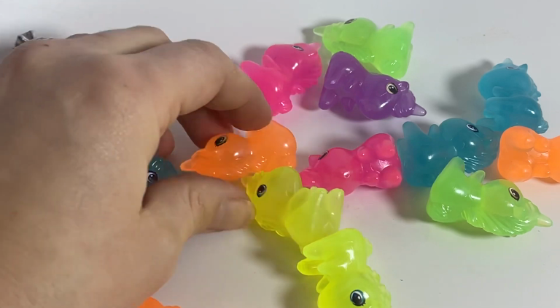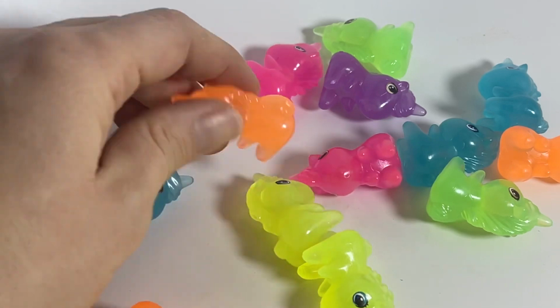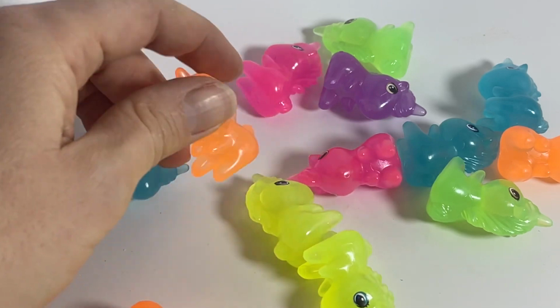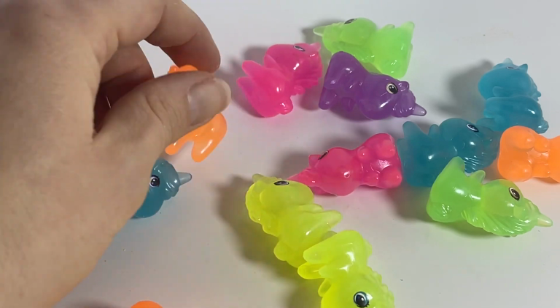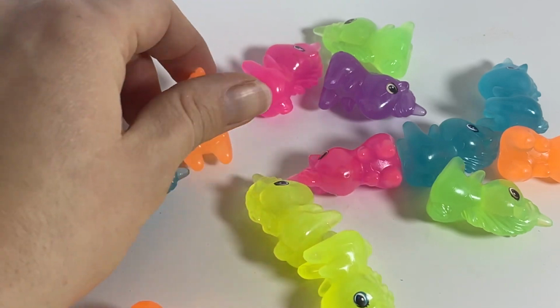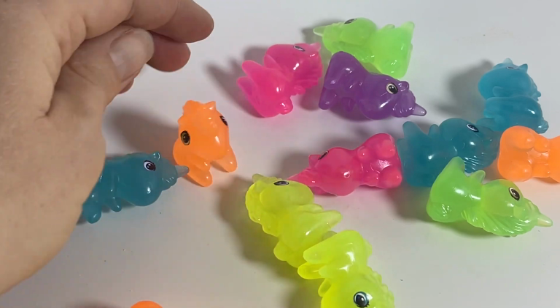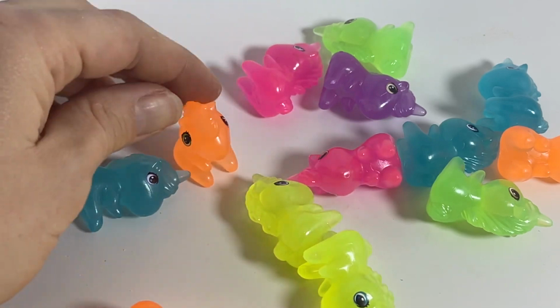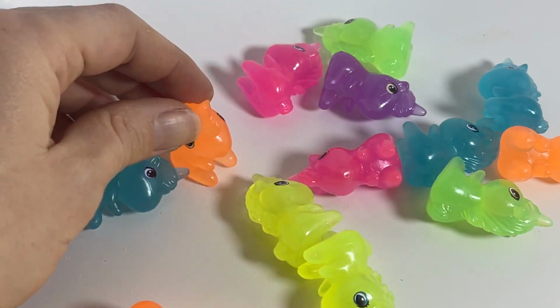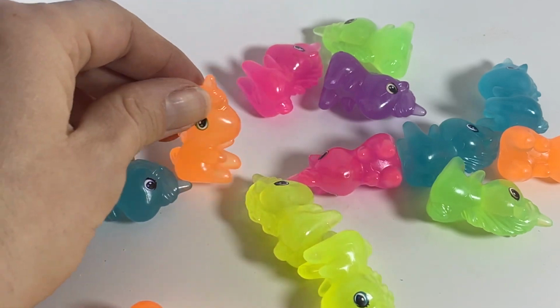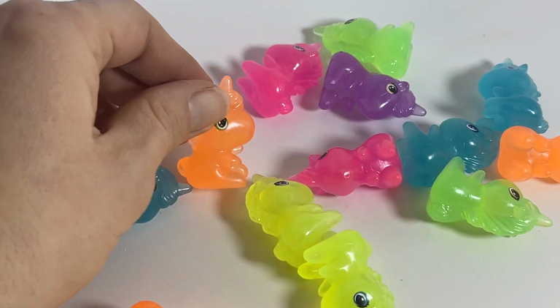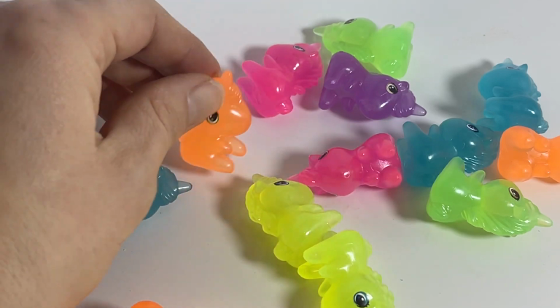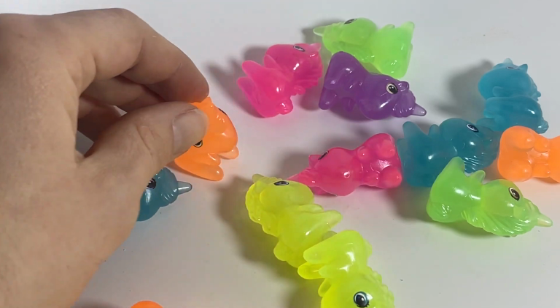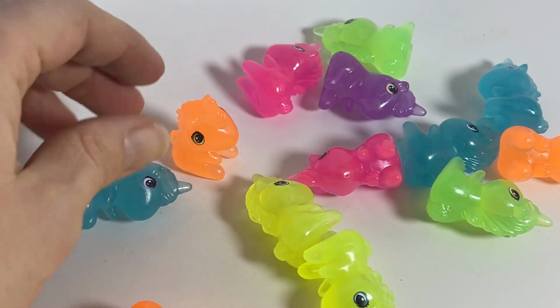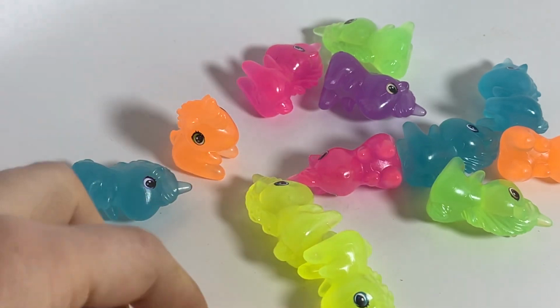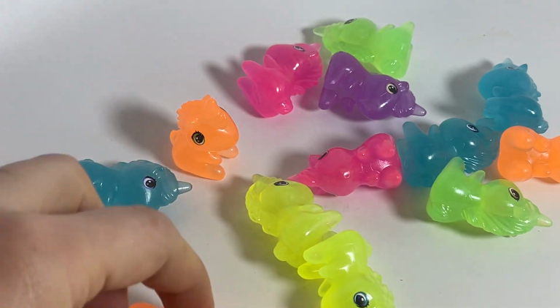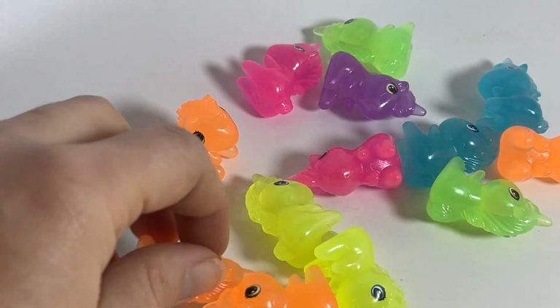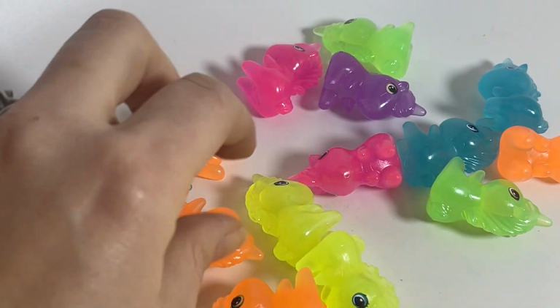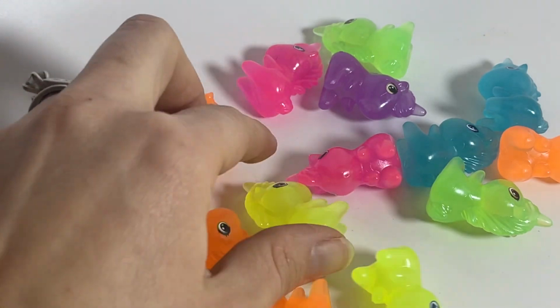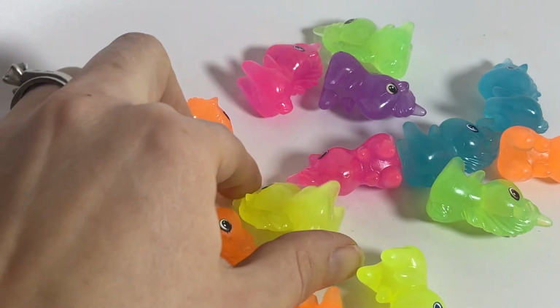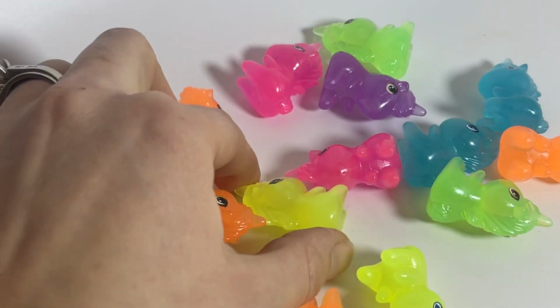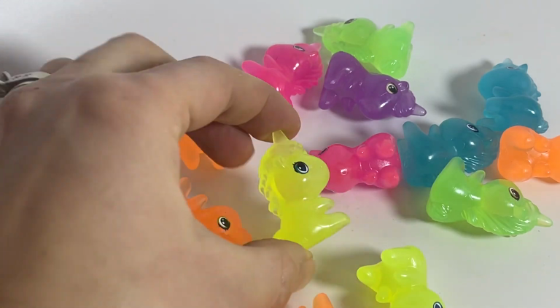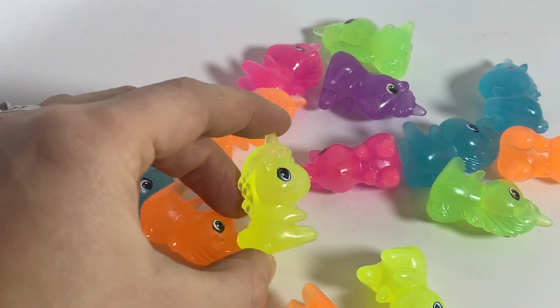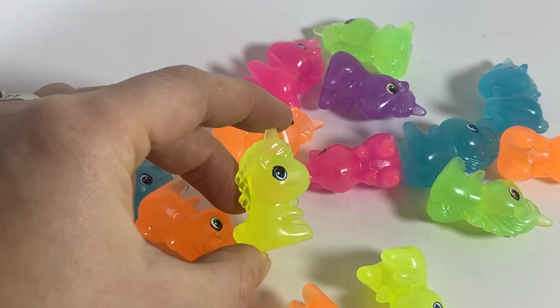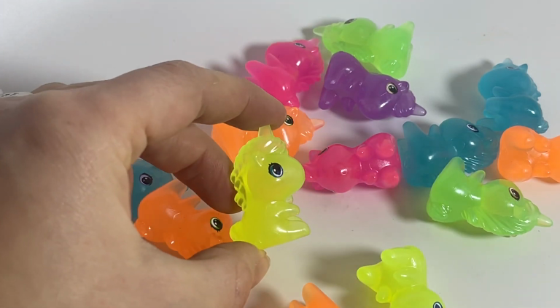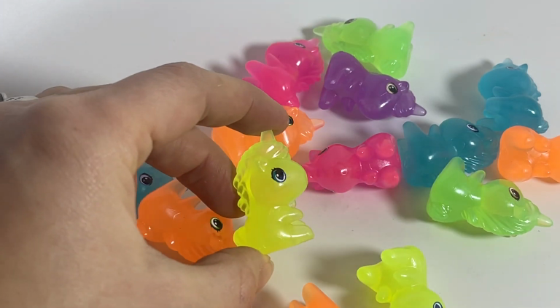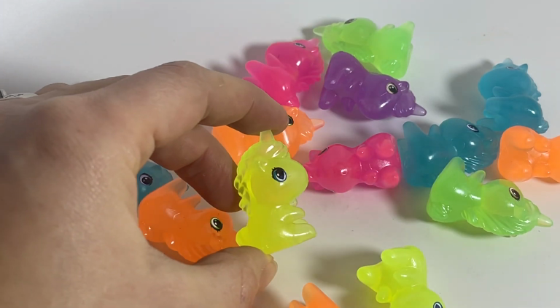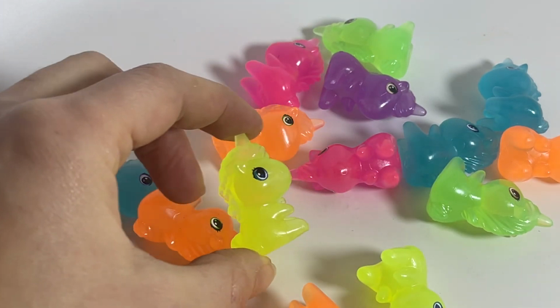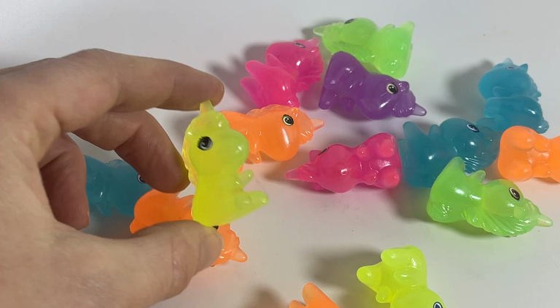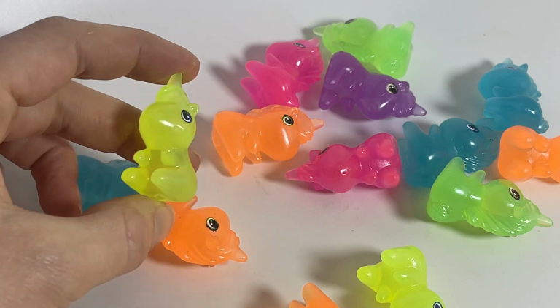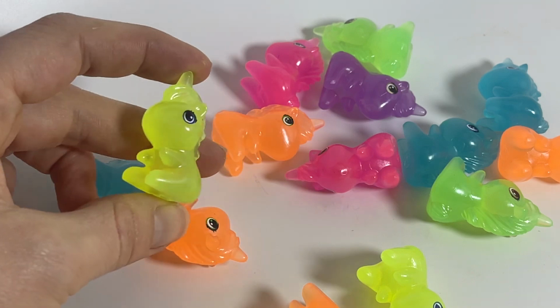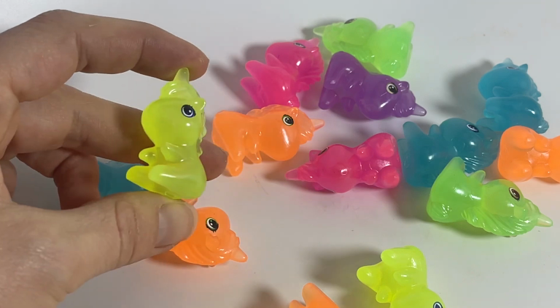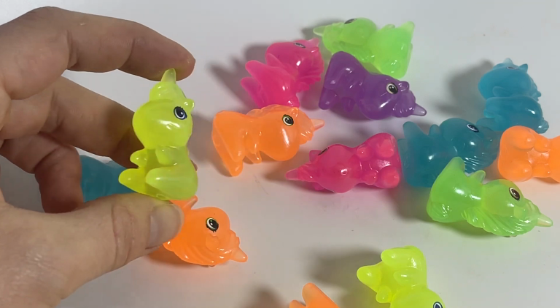These are just perfect for little prizes and giveaways. Kids just love to collect these little miniatures.